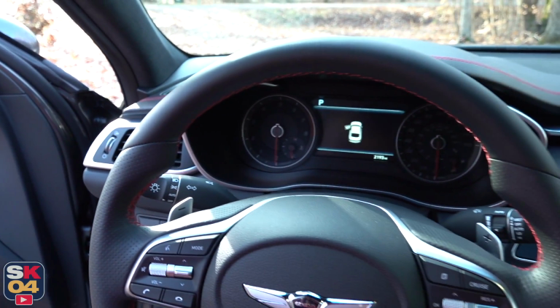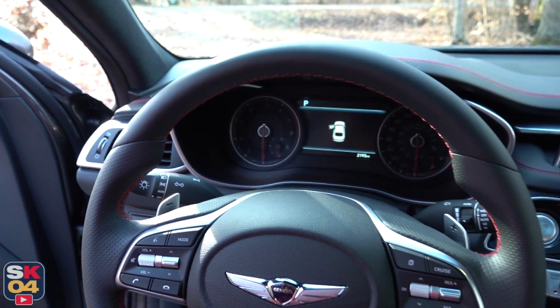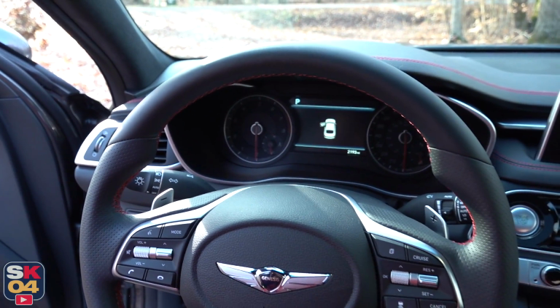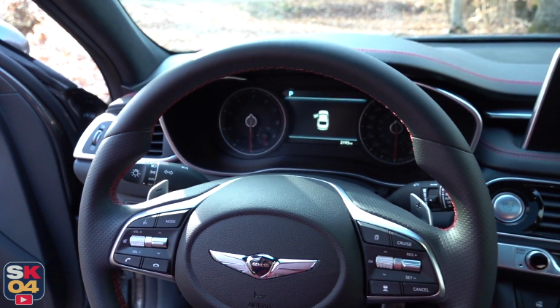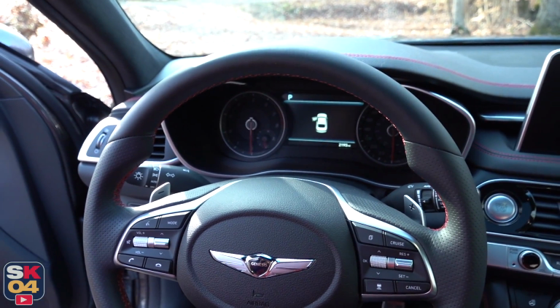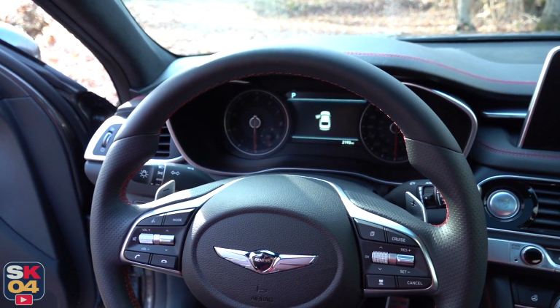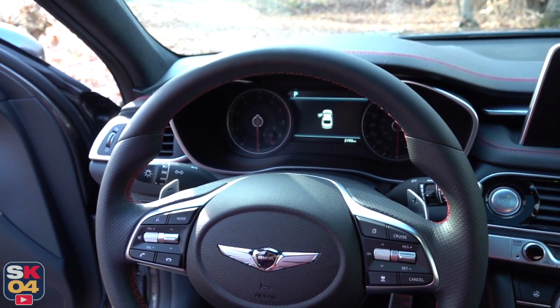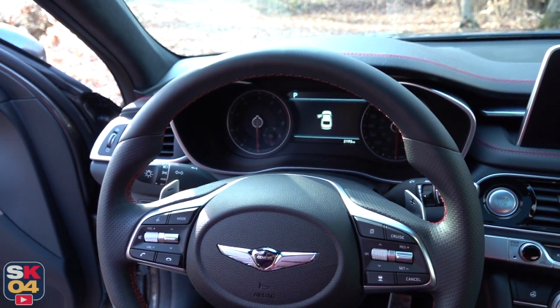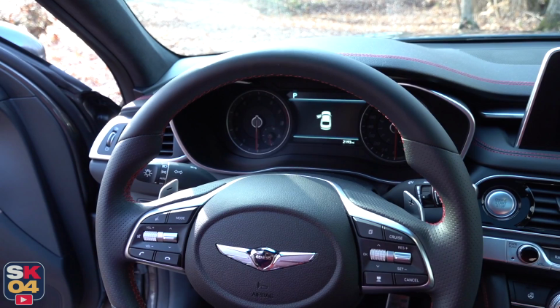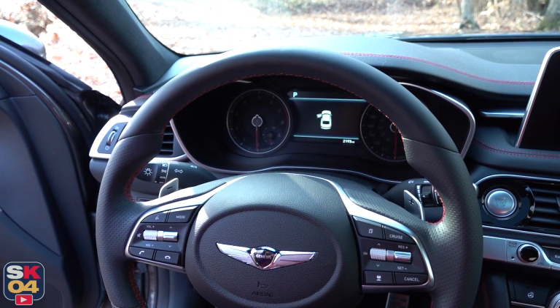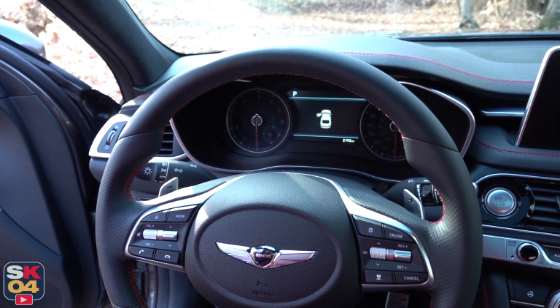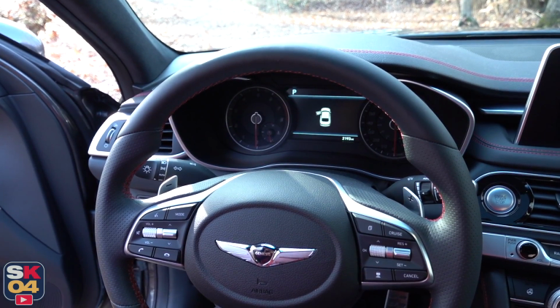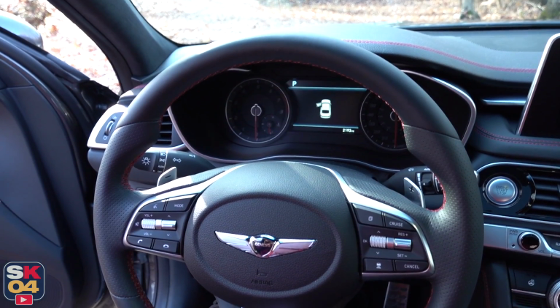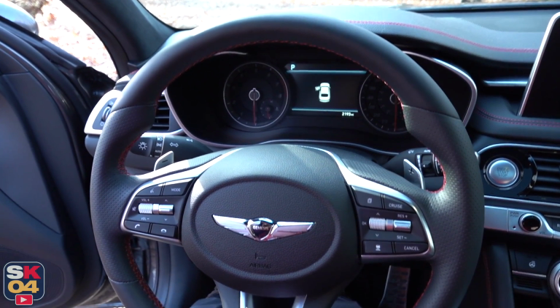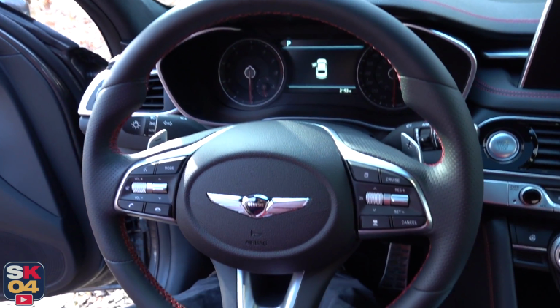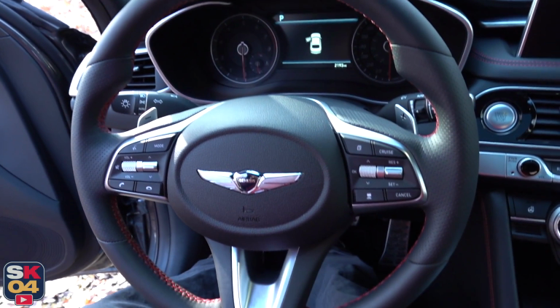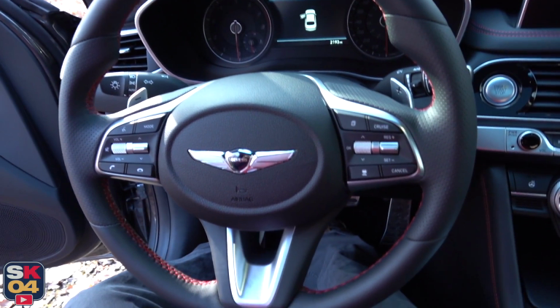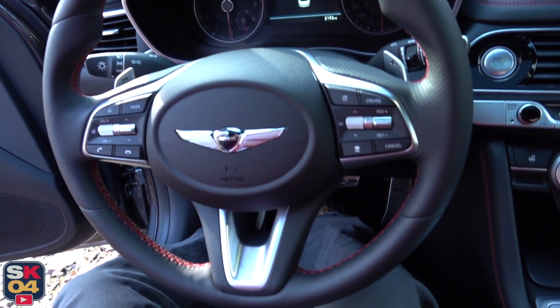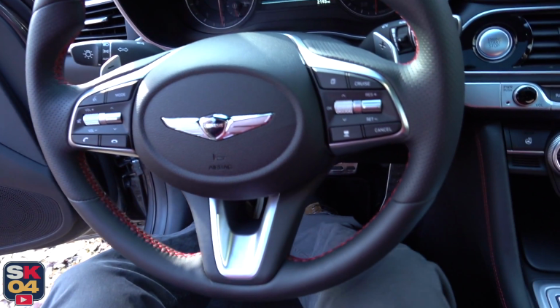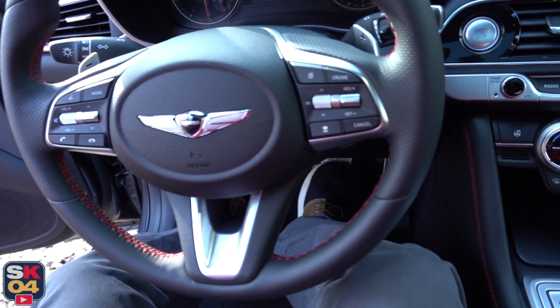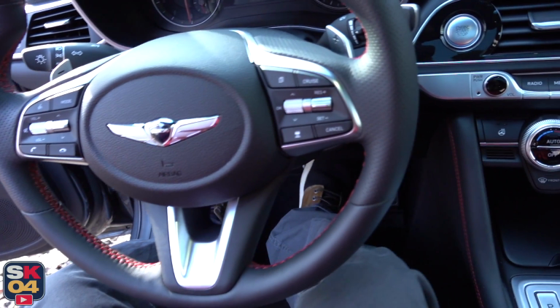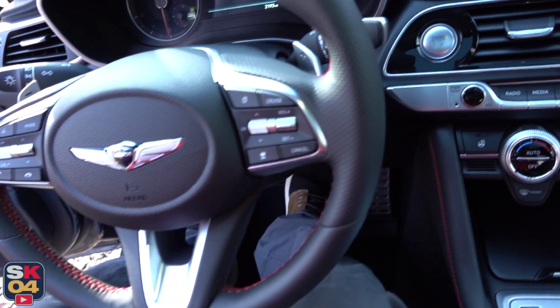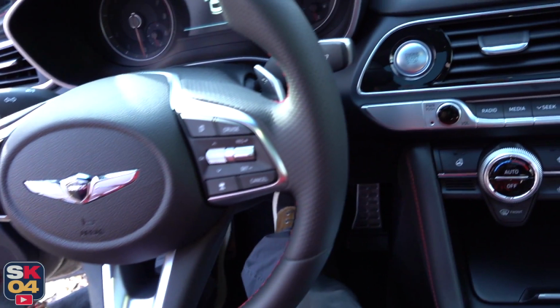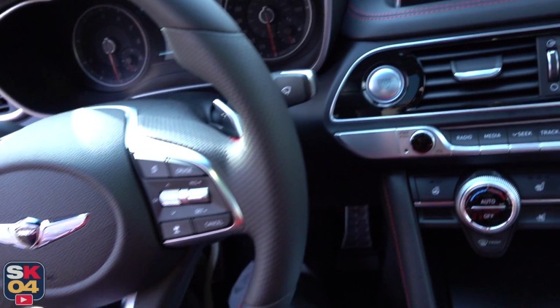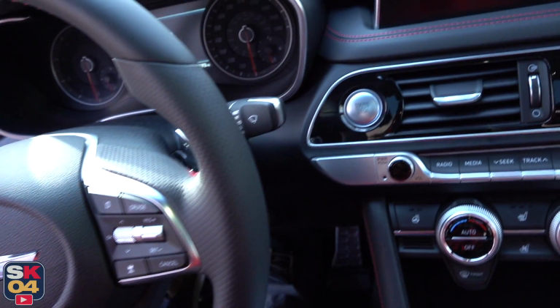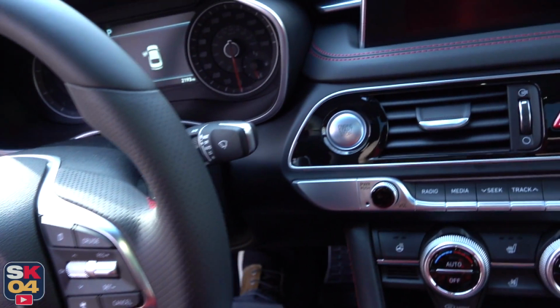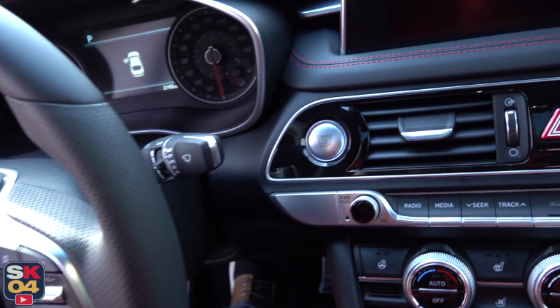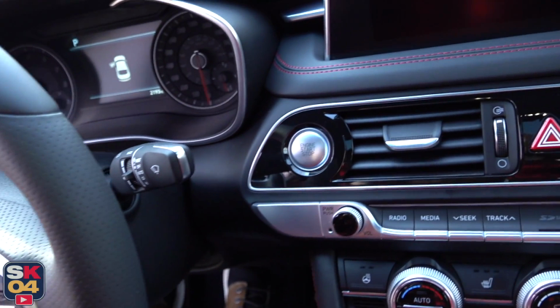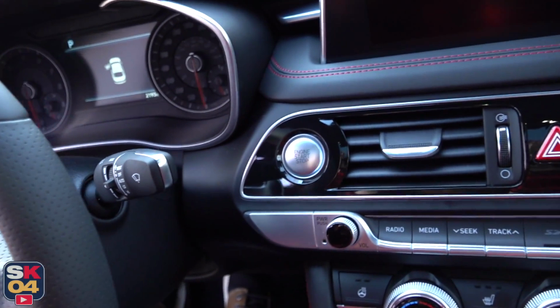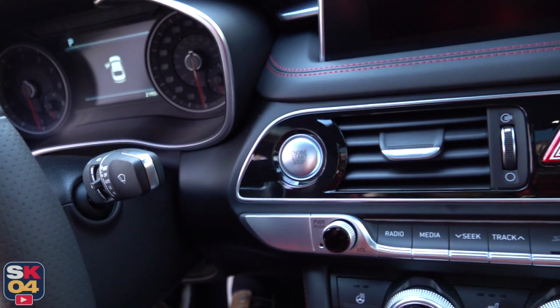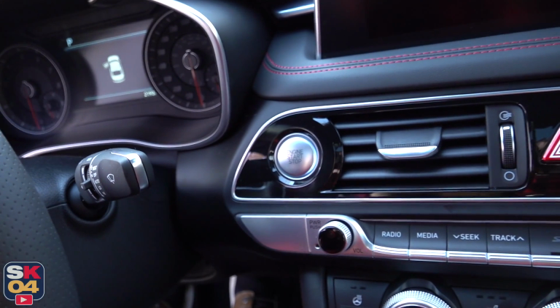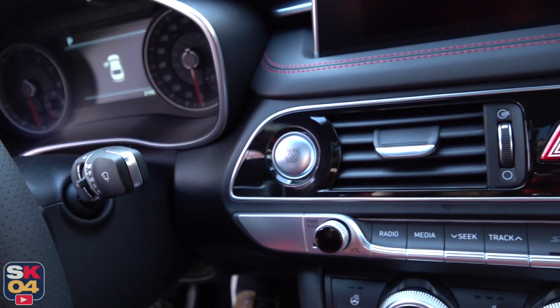To start, all you have to do is make sure you have the key fob within the interior, then put your foot on the brake and hit the dash-mounted button to go.